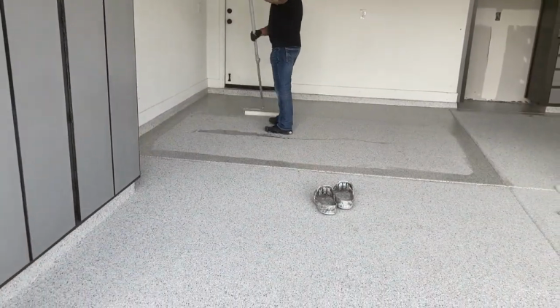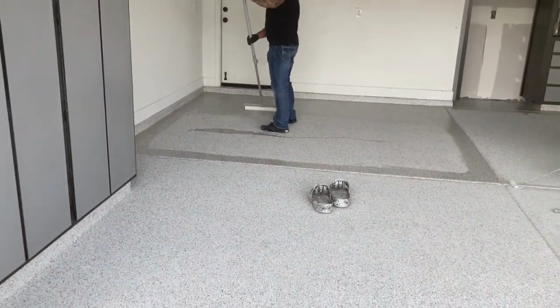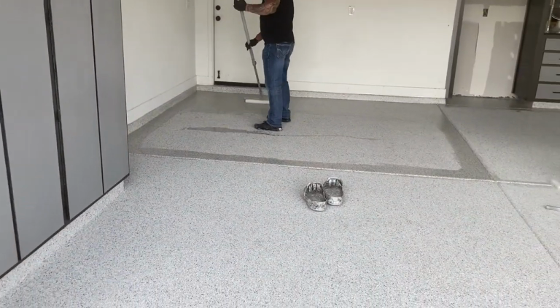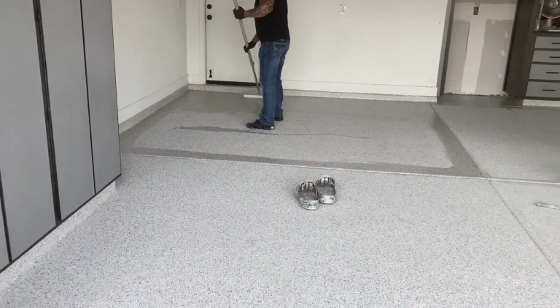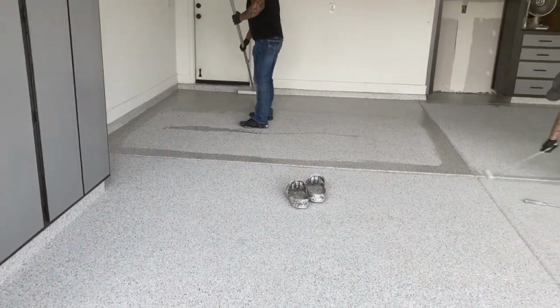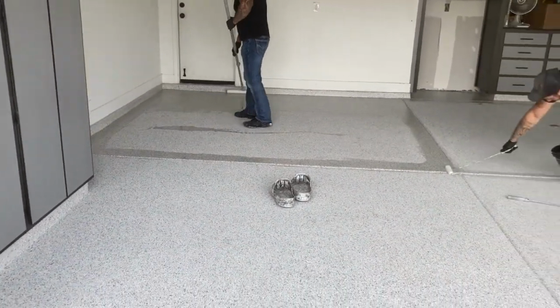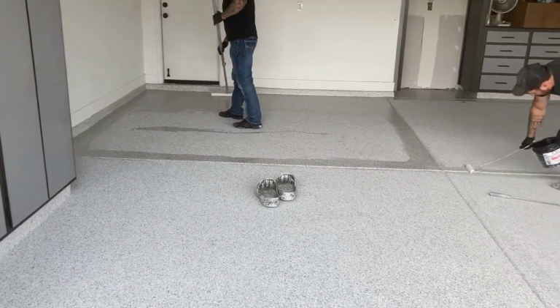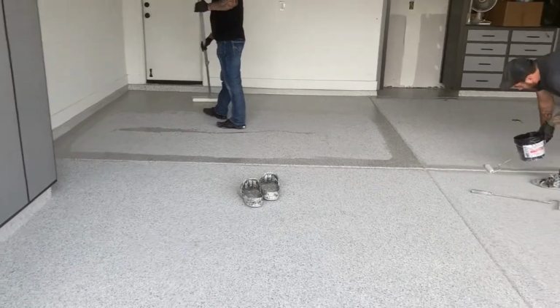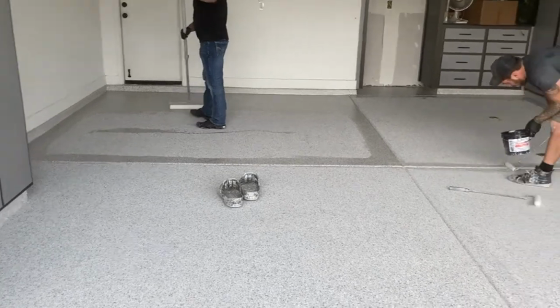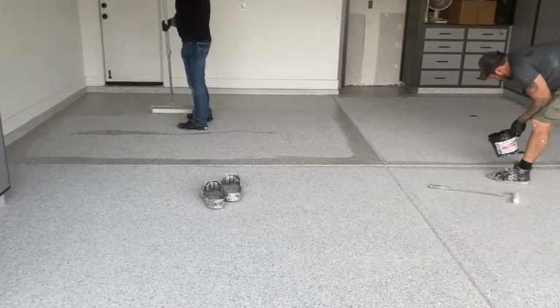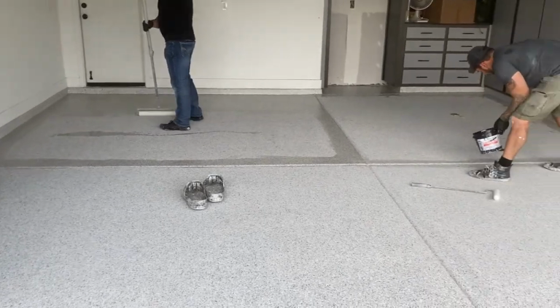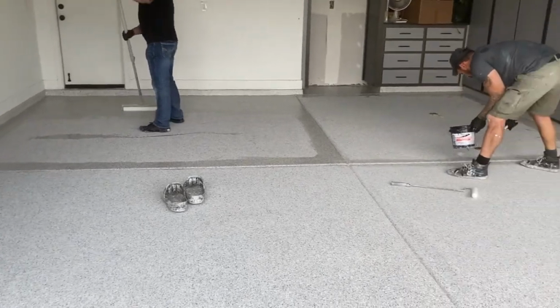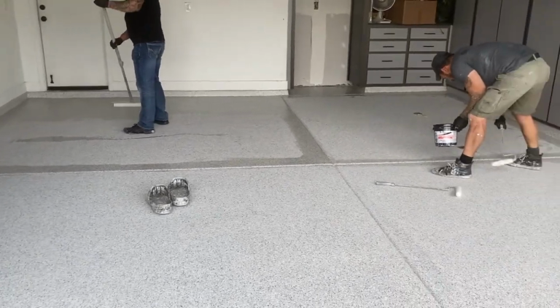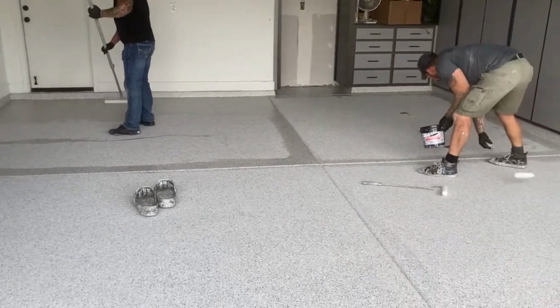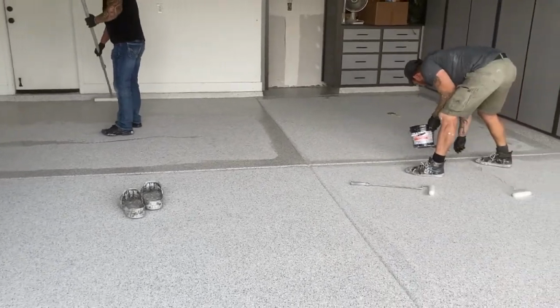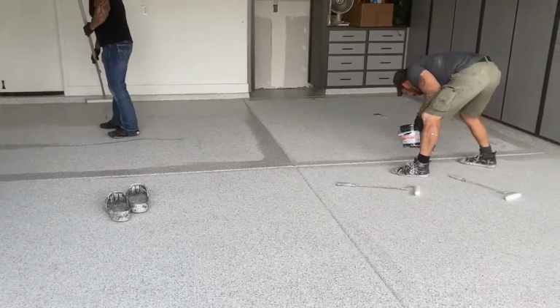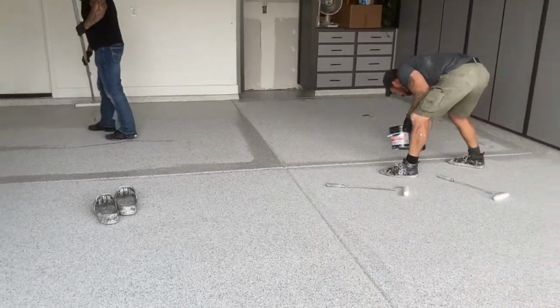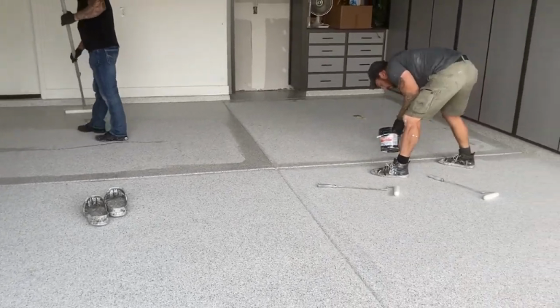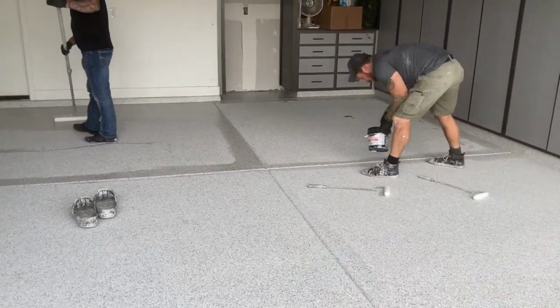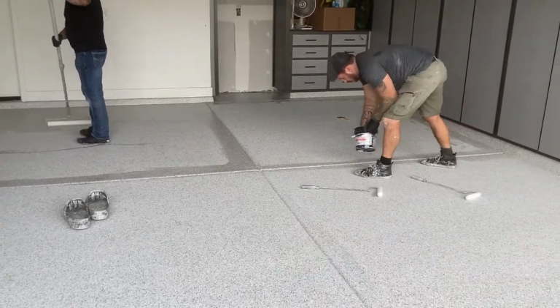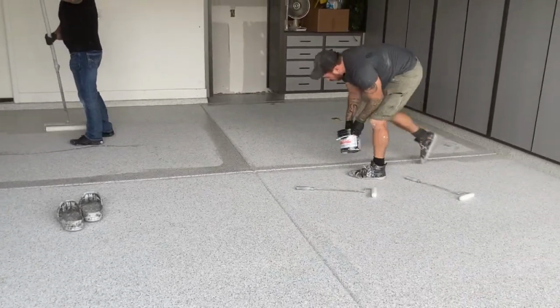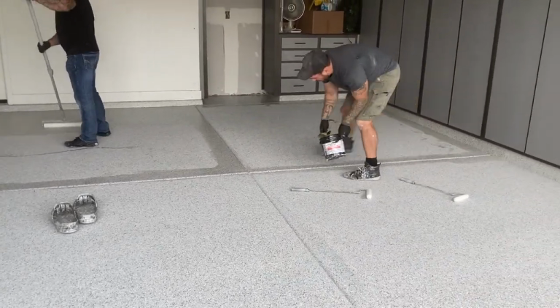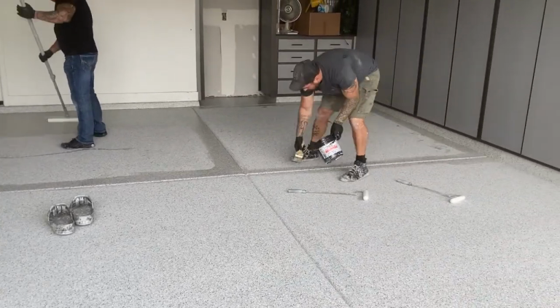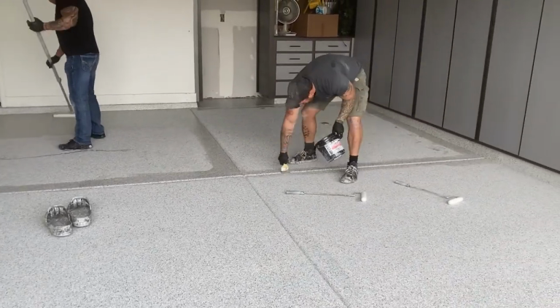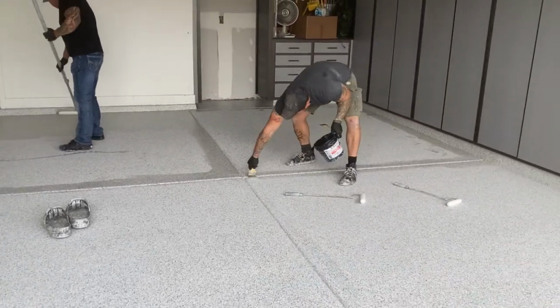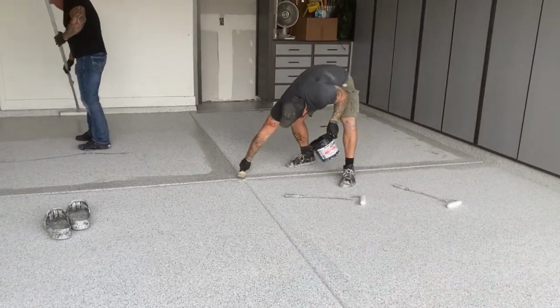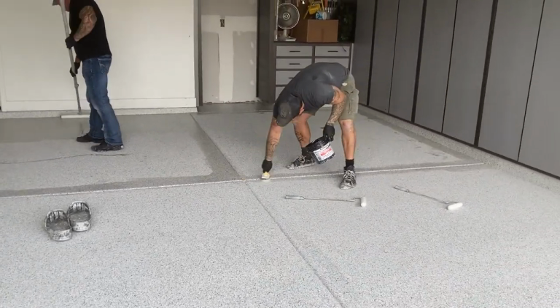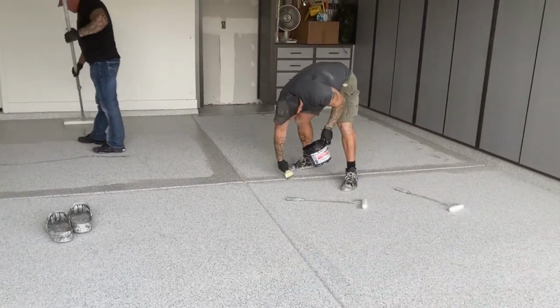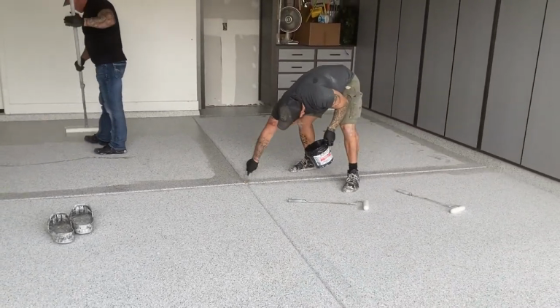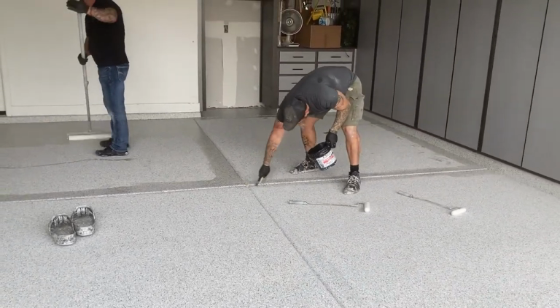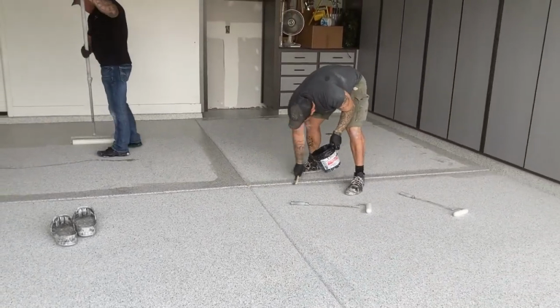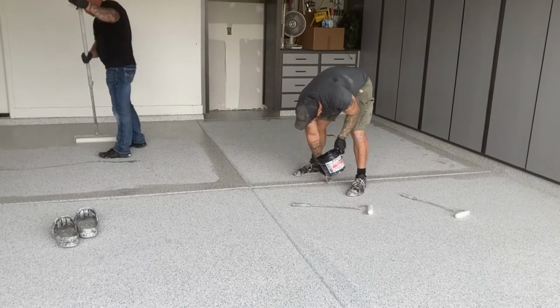And we start putting on the top coat — basically the same process as the epoxy.